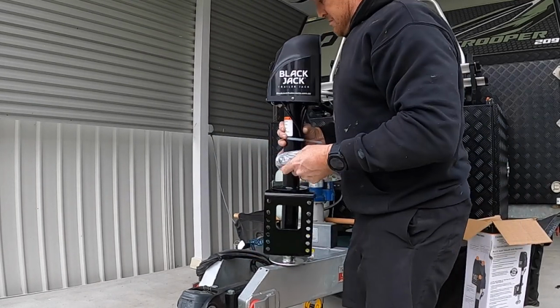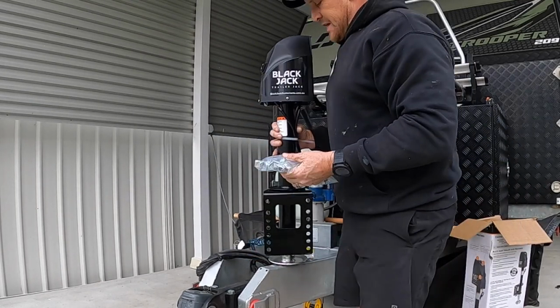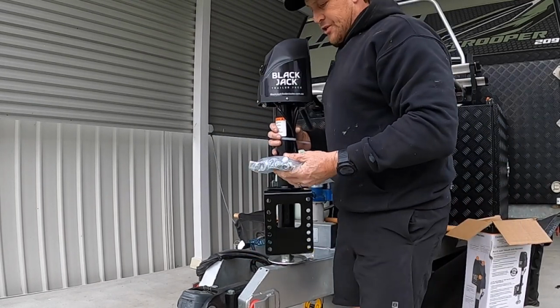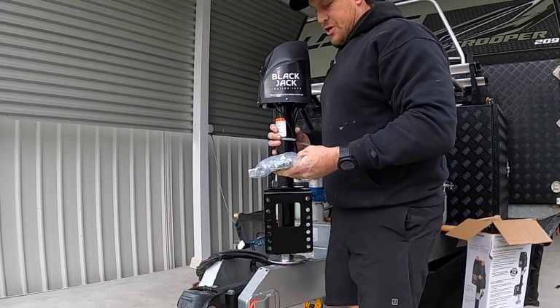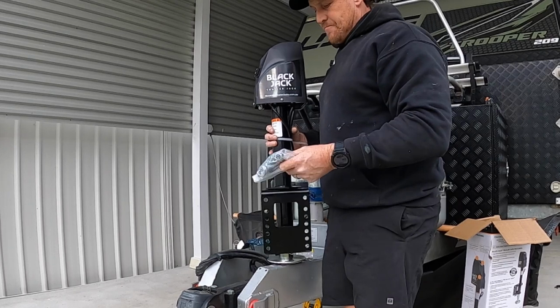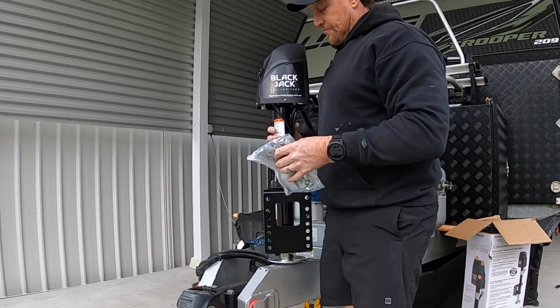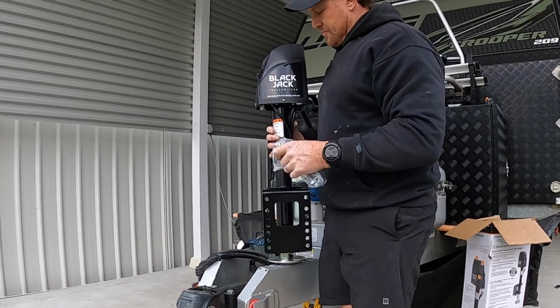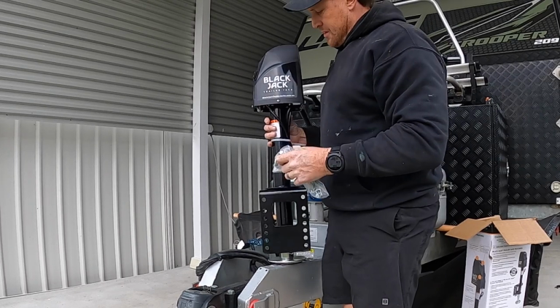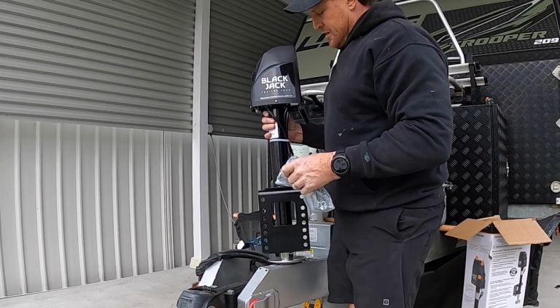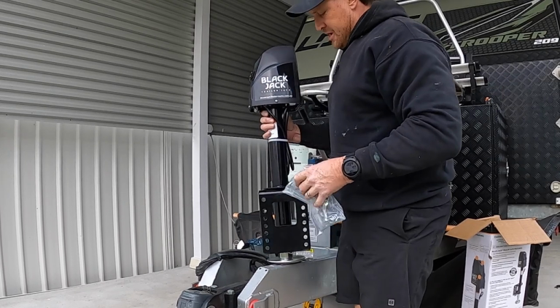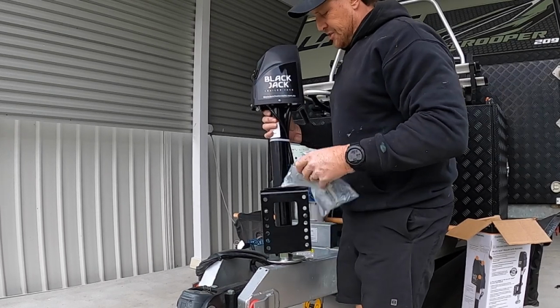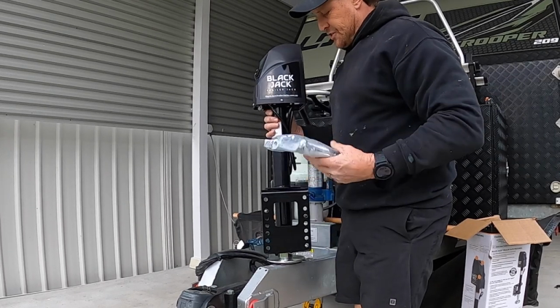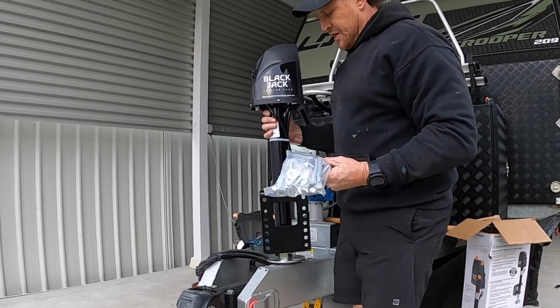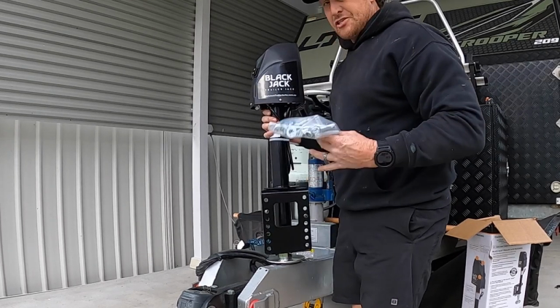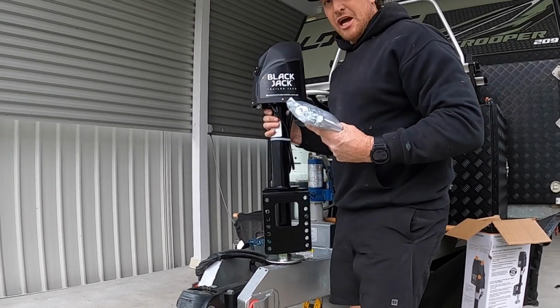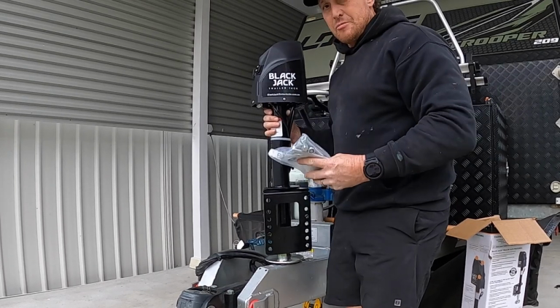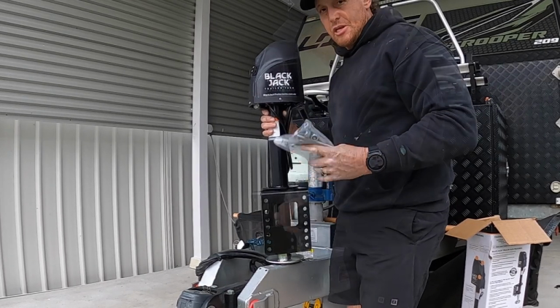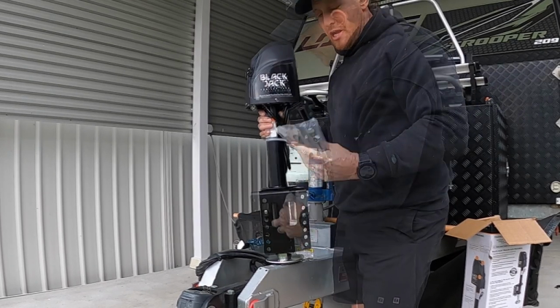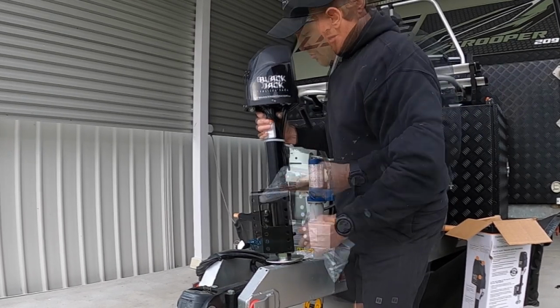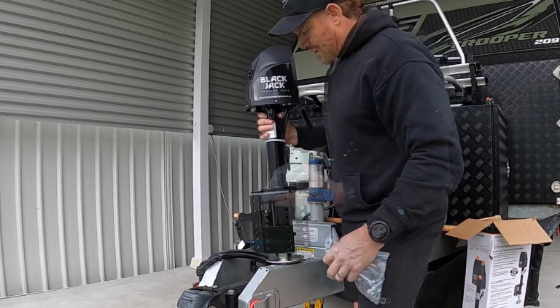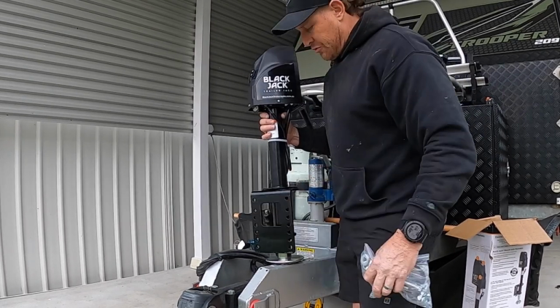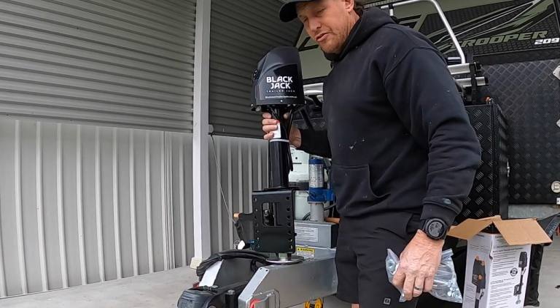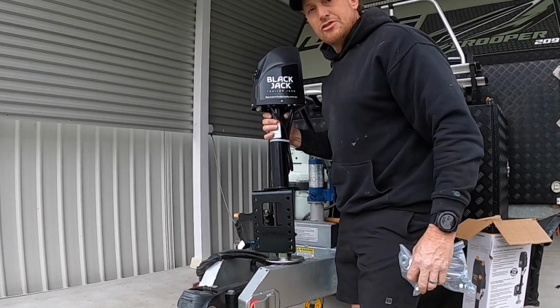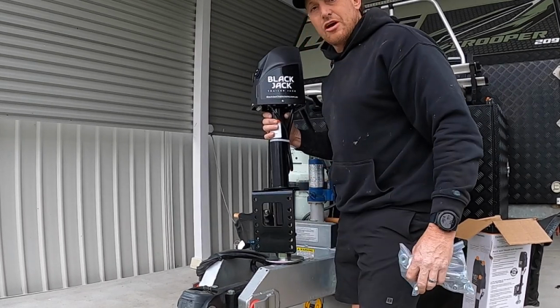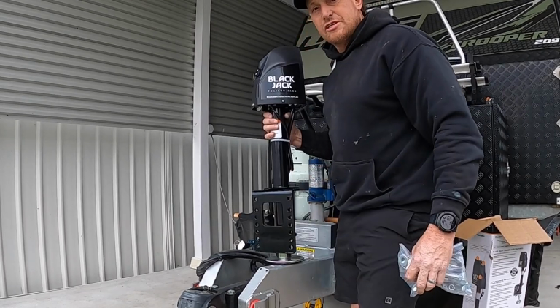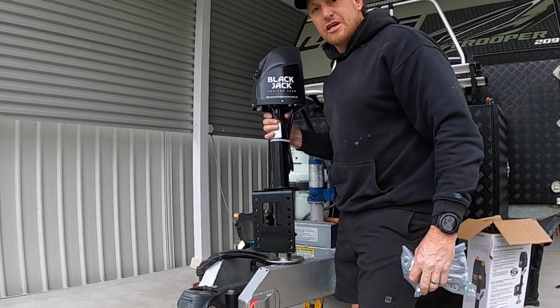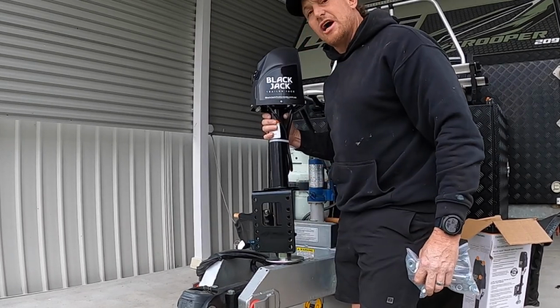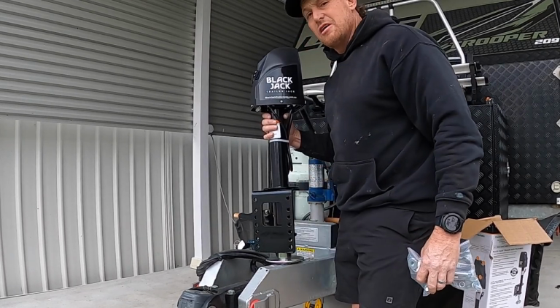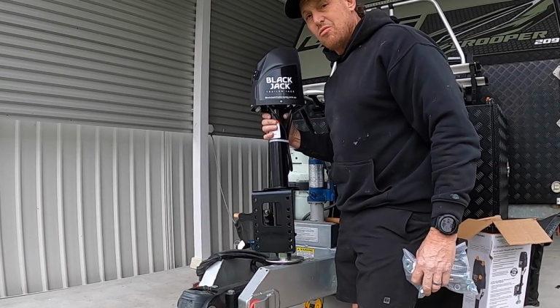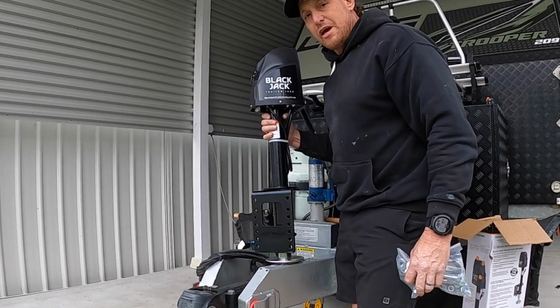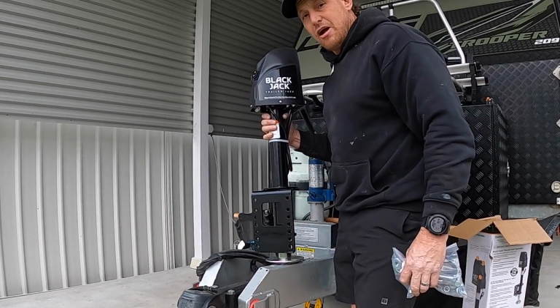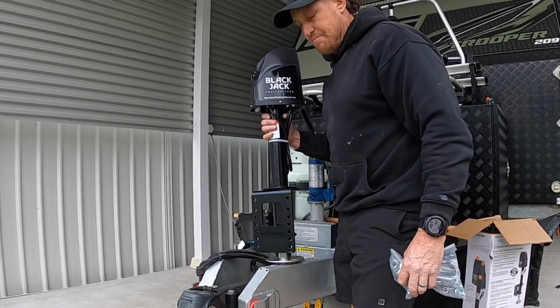There she is - as you can see, it's a snazzy bit of kit. We'll have a look through the instructions and we'll mount her up.